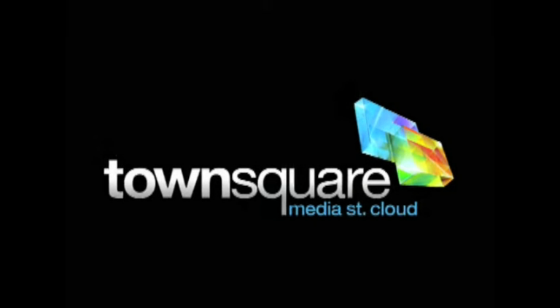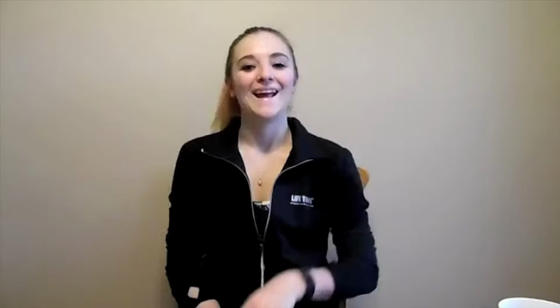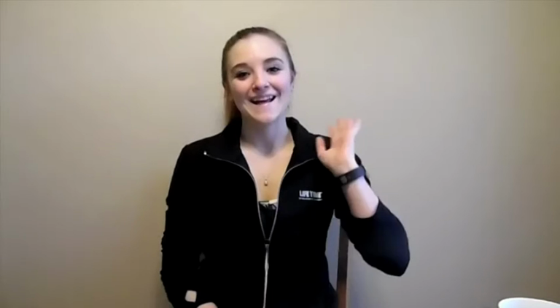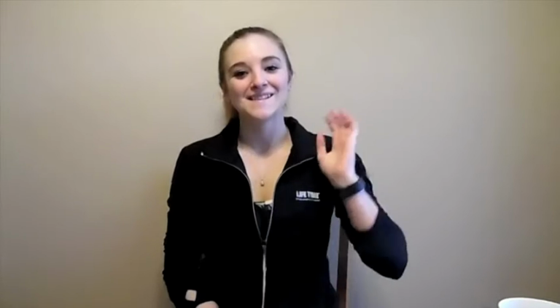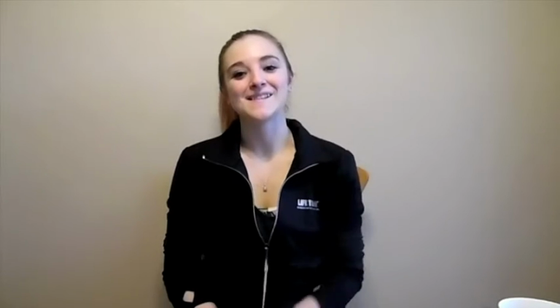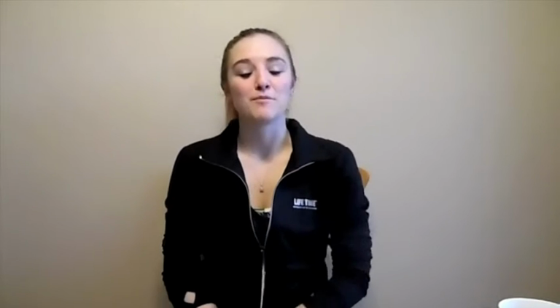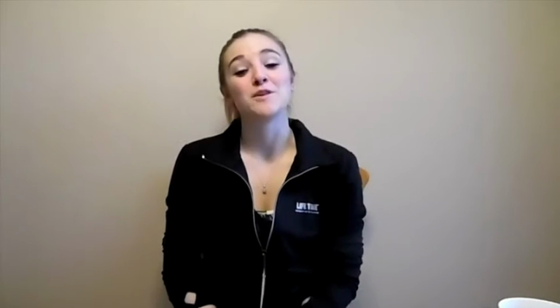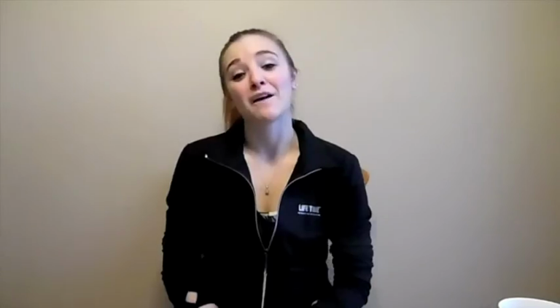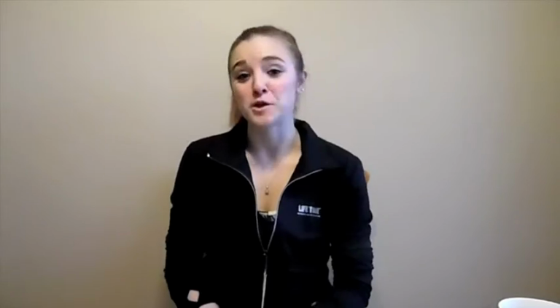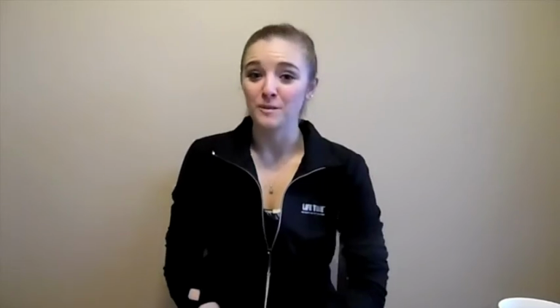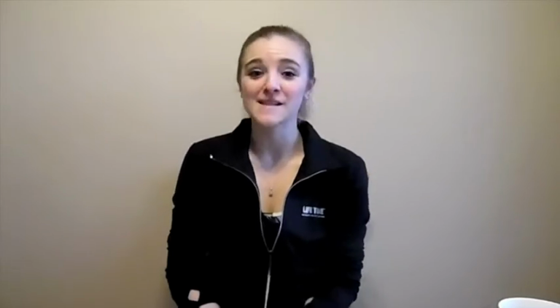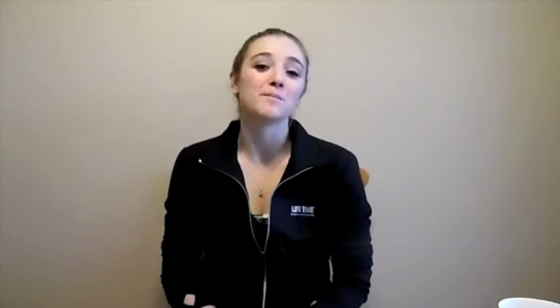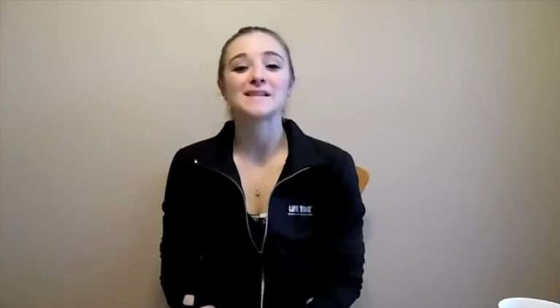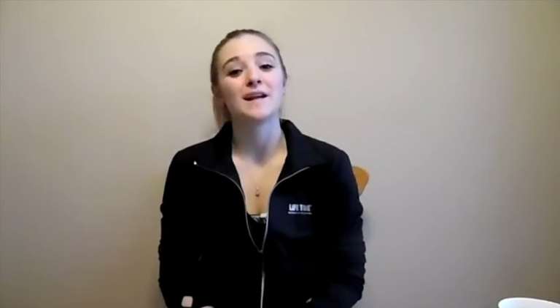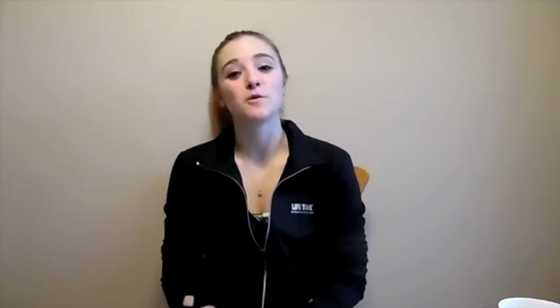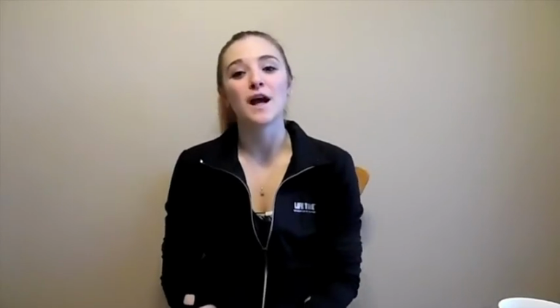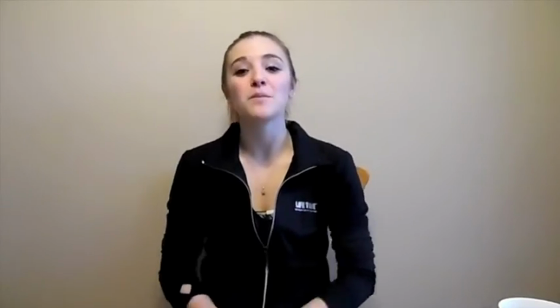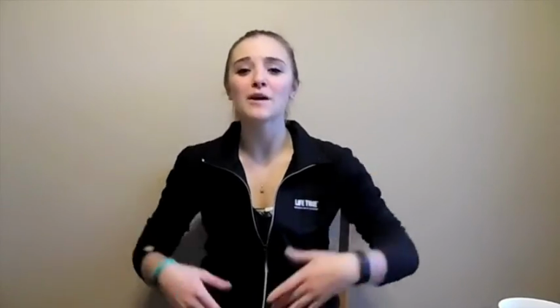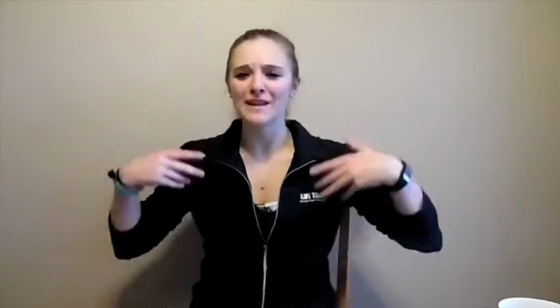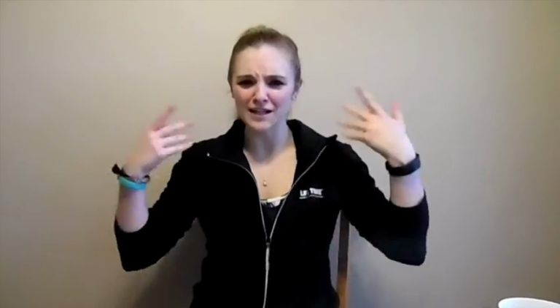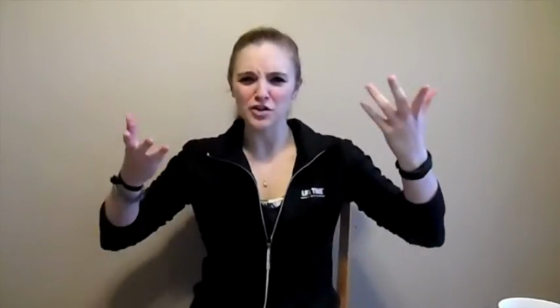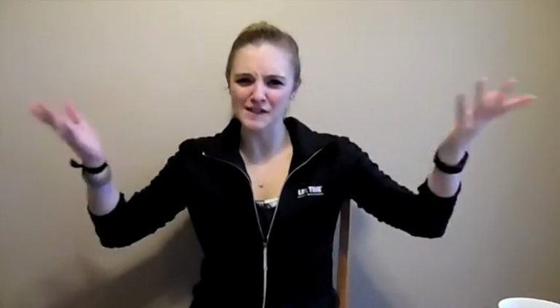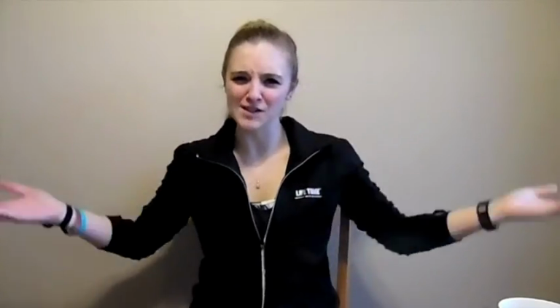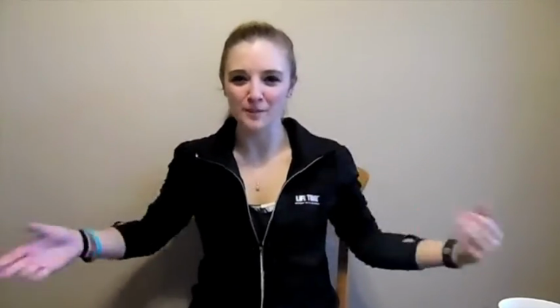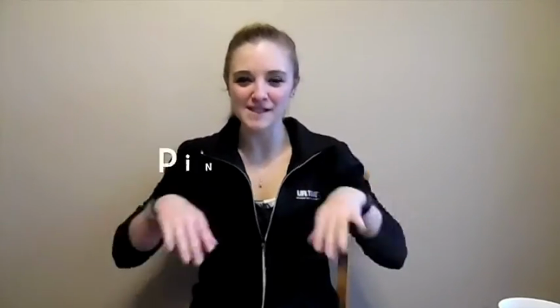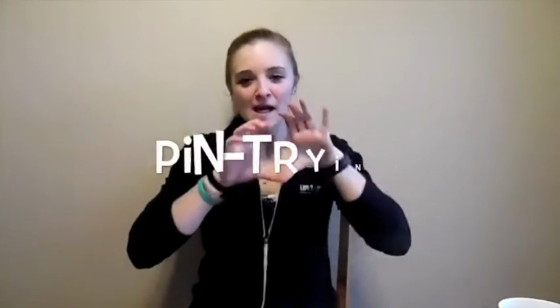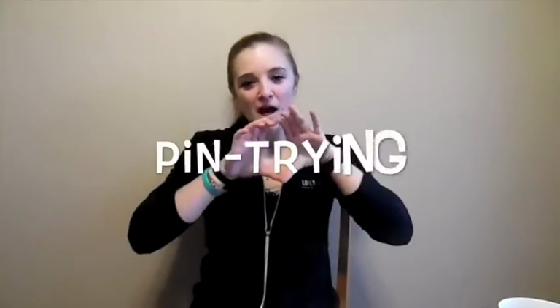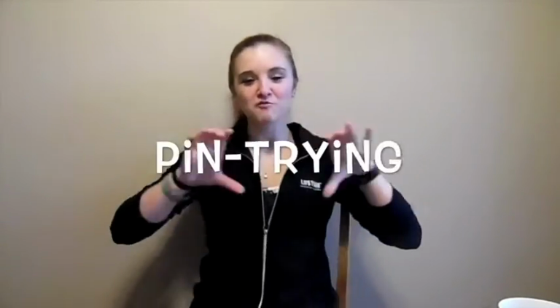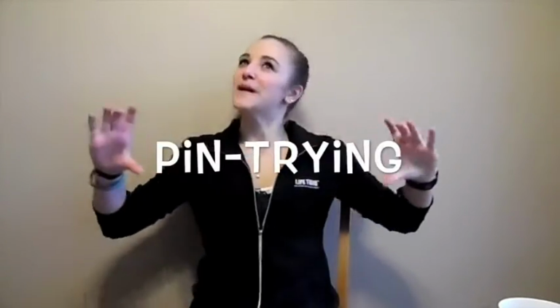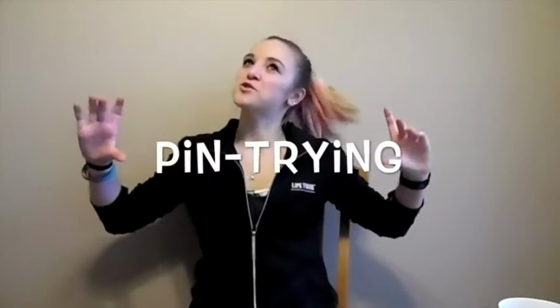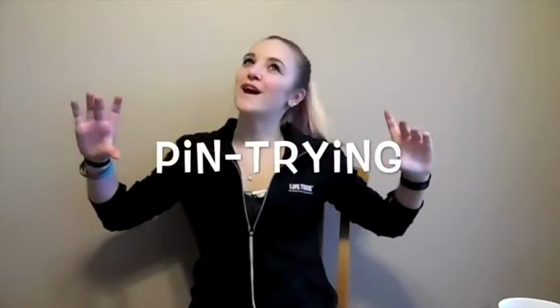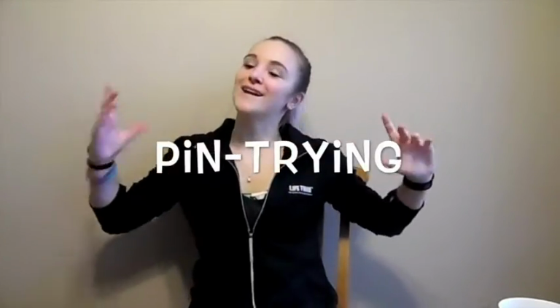Hey guys, it's Abby with the Afternoon Mix on Mix 94.9, back with another installment of Pin Trying.